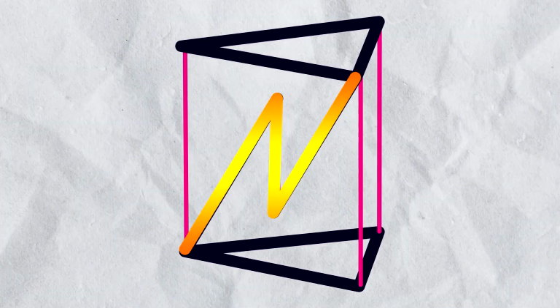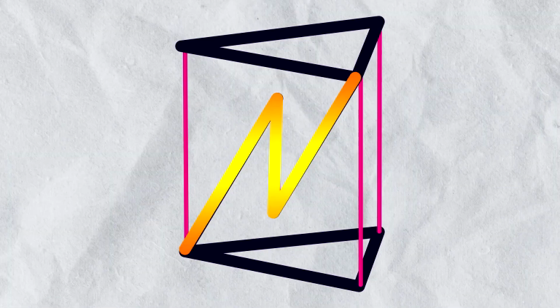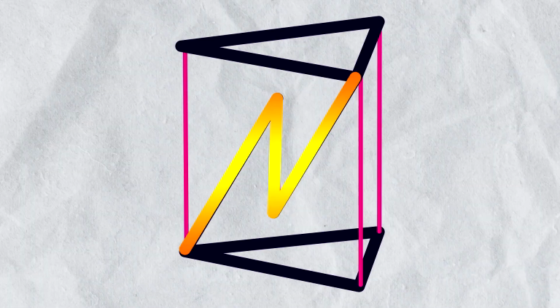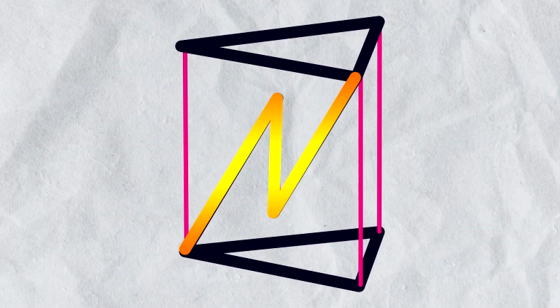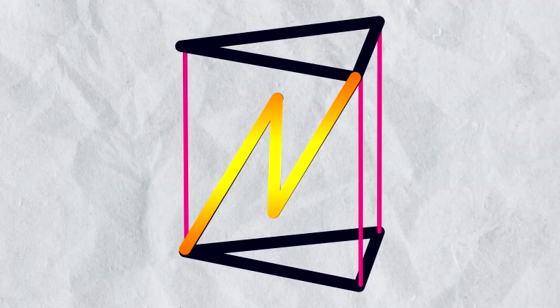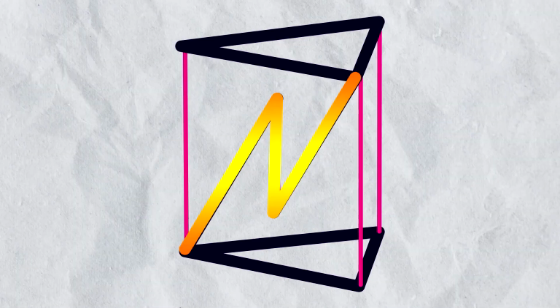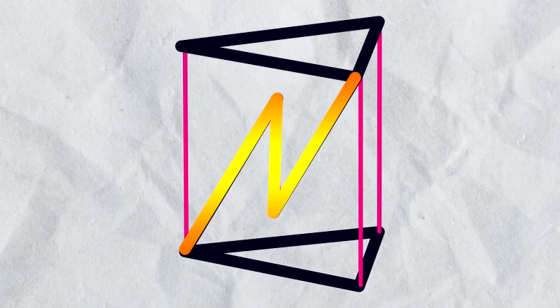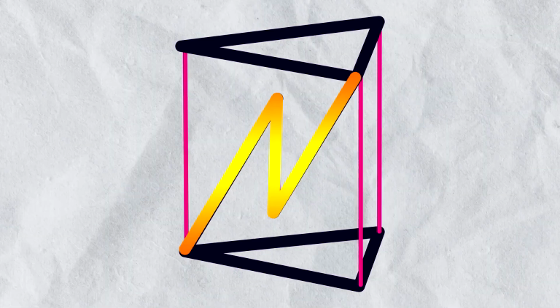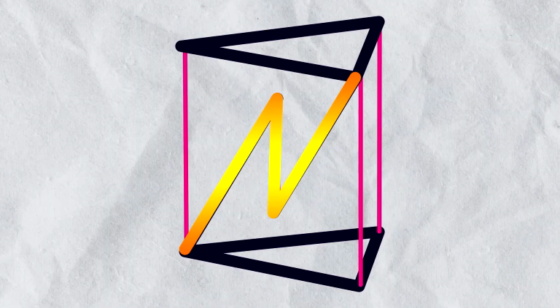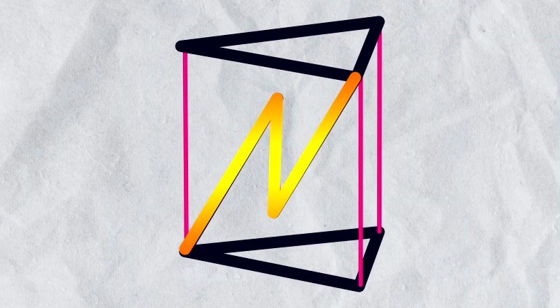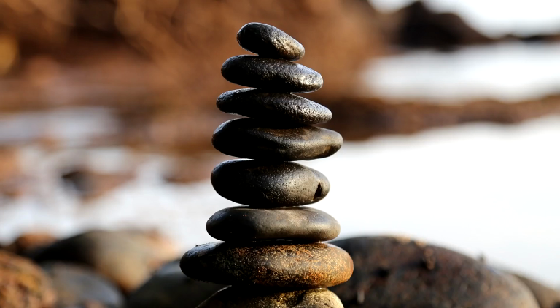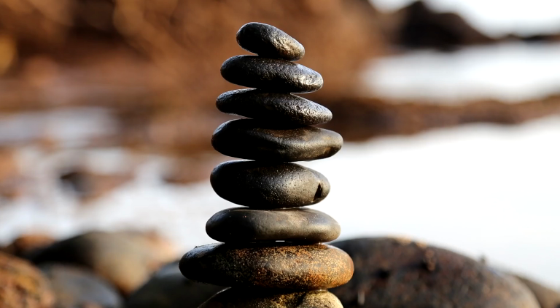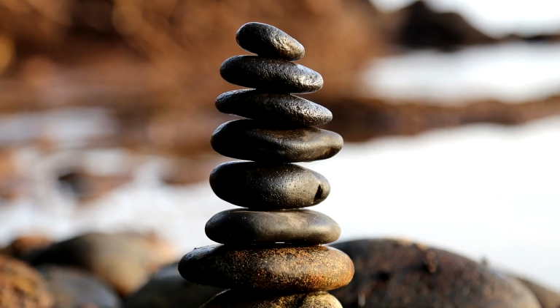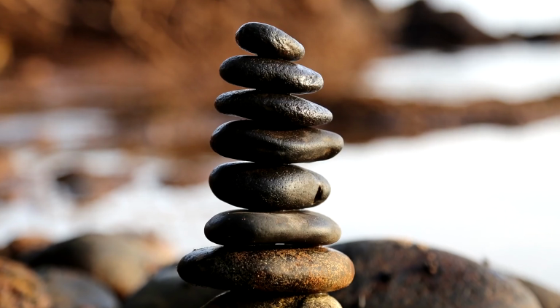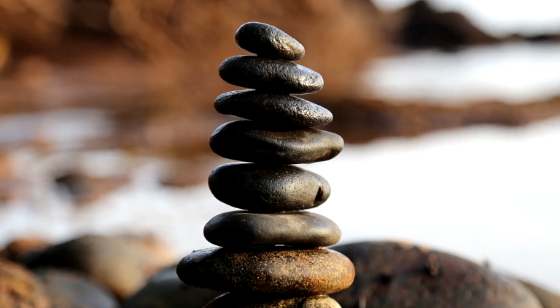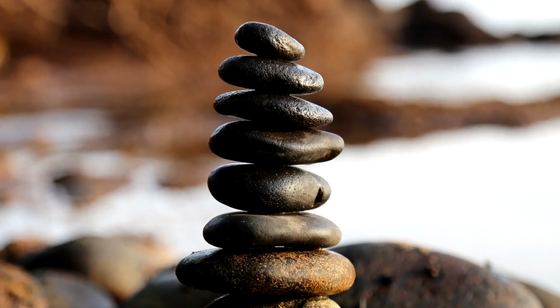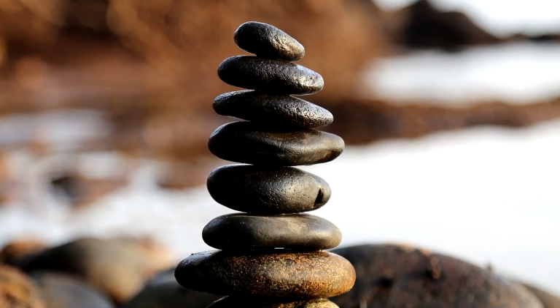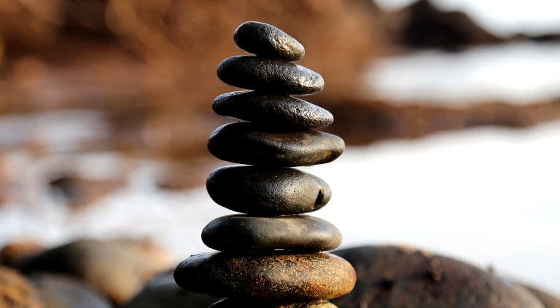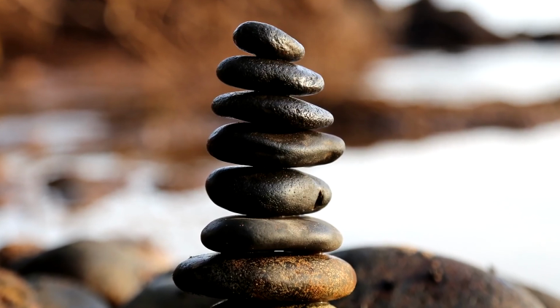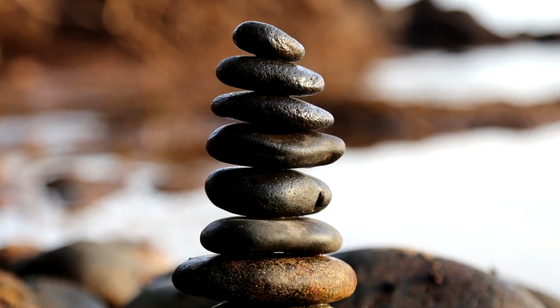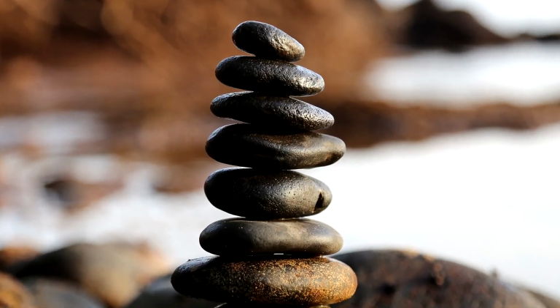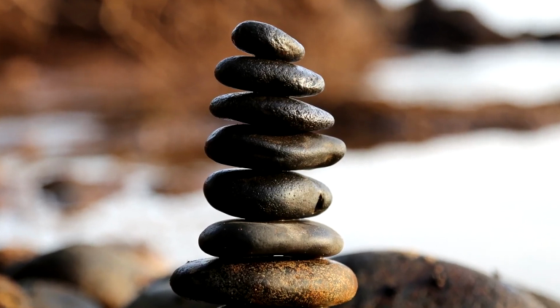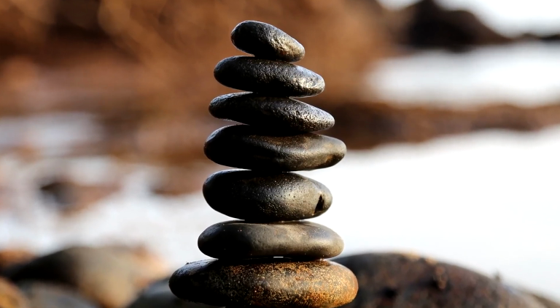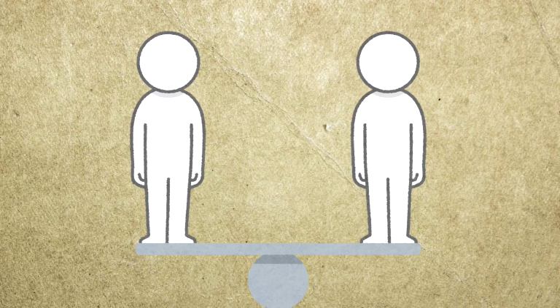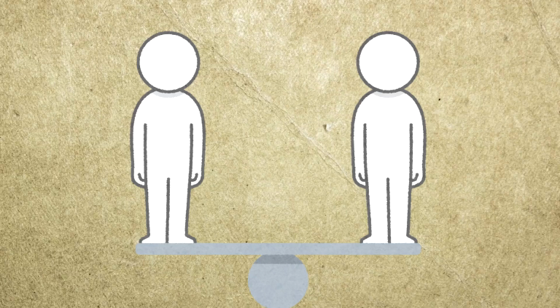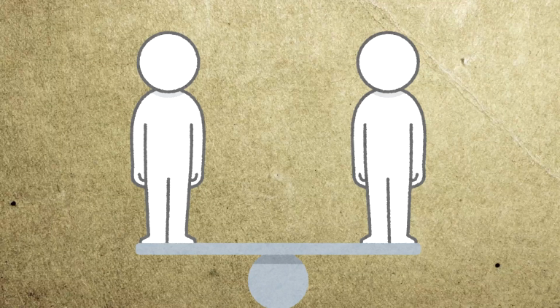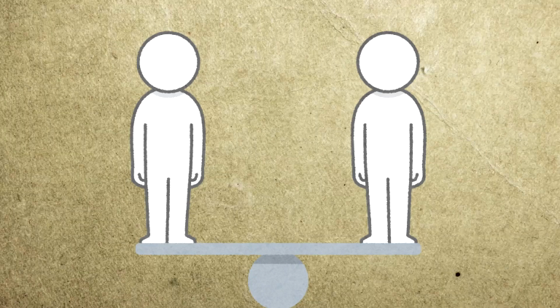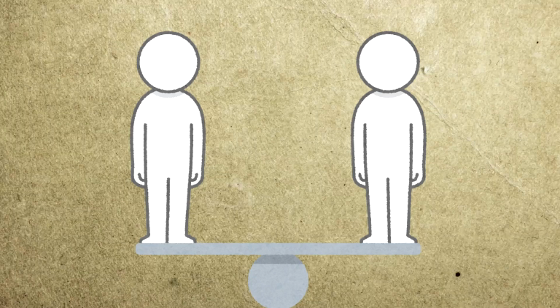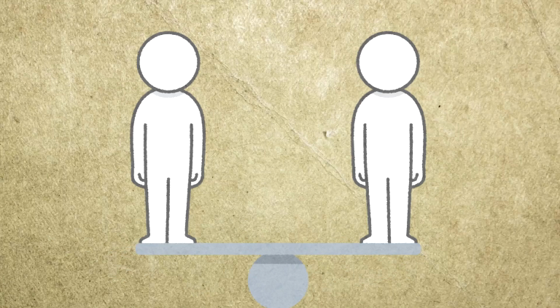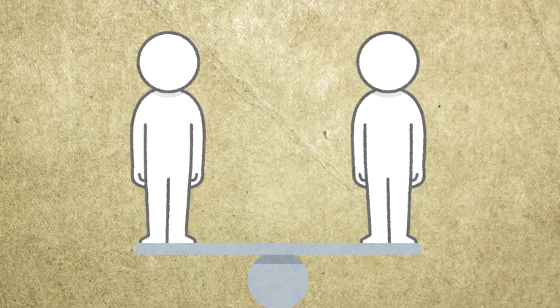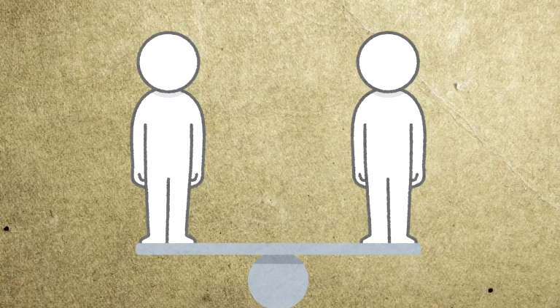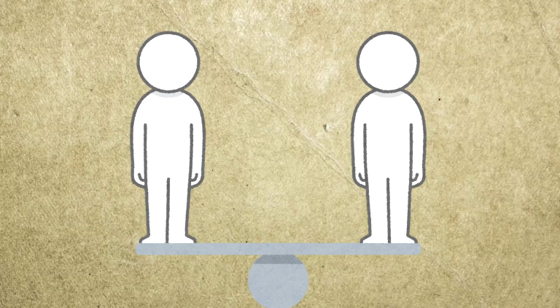they provide support between top and bottom, thus maintaining the stability of the framework. Therefore, the forces are balanced.